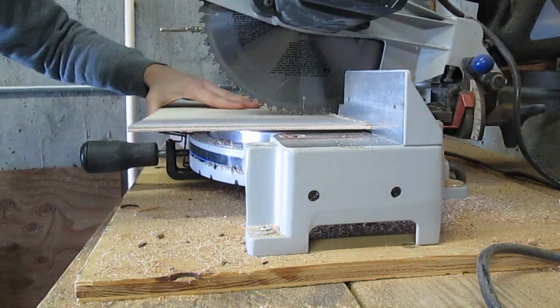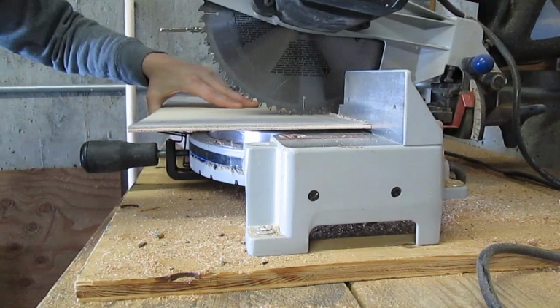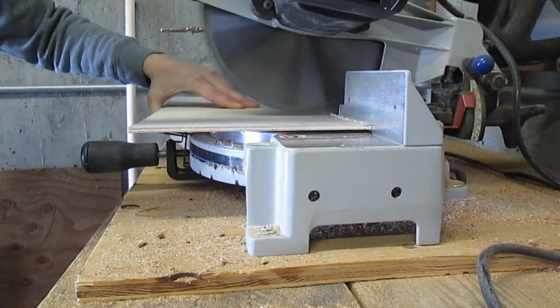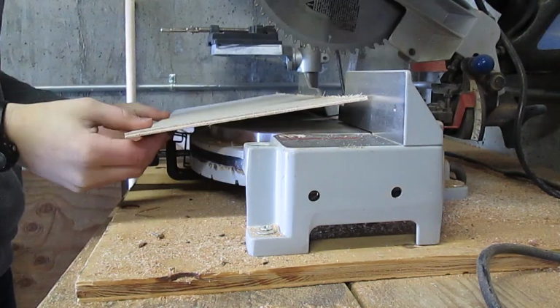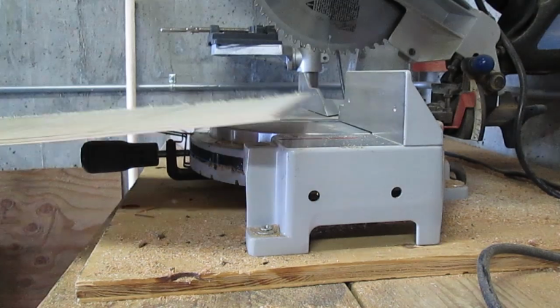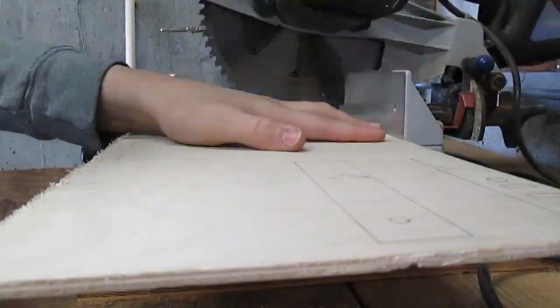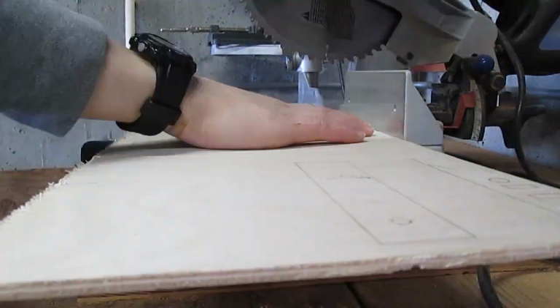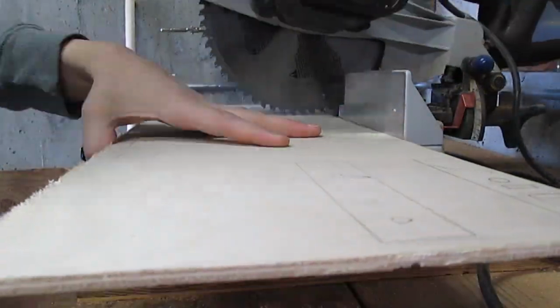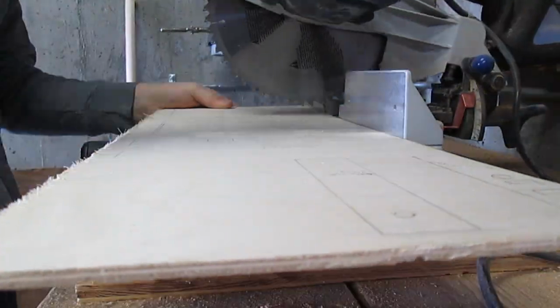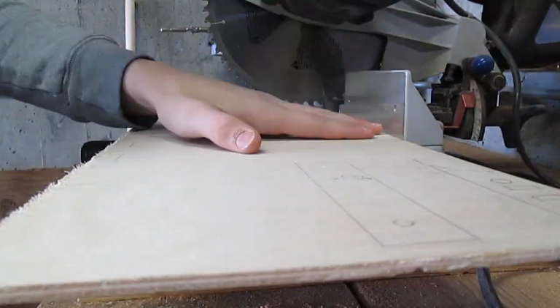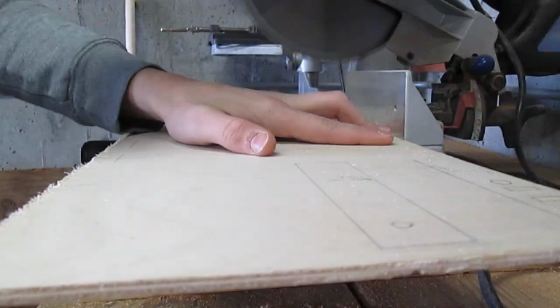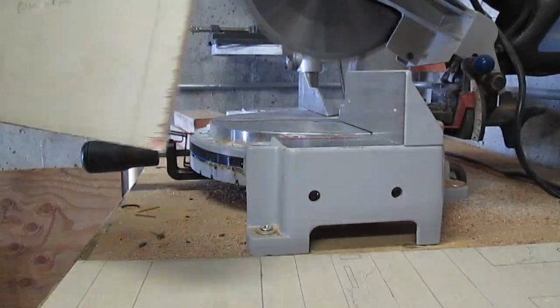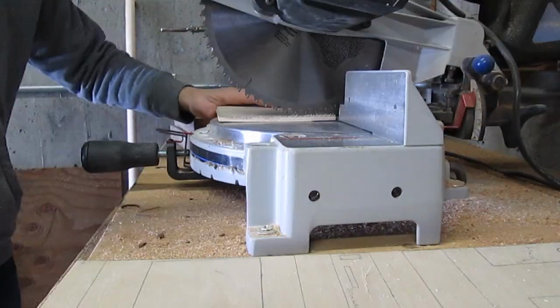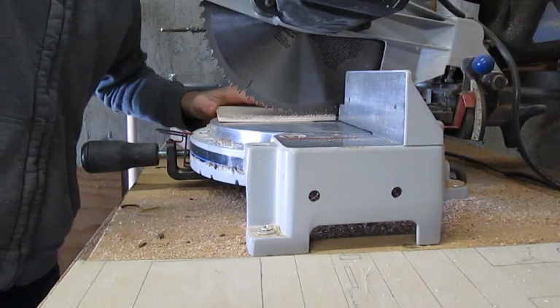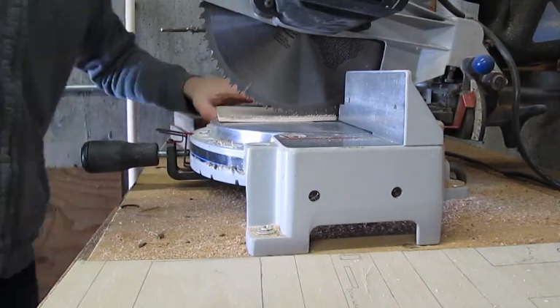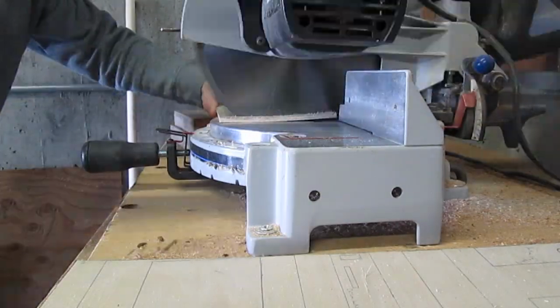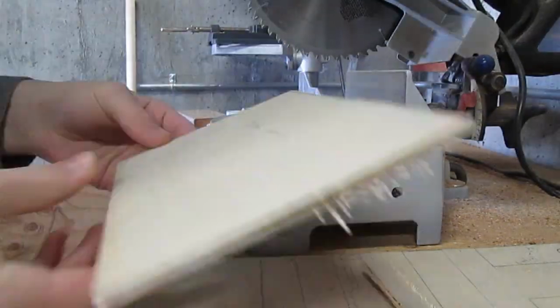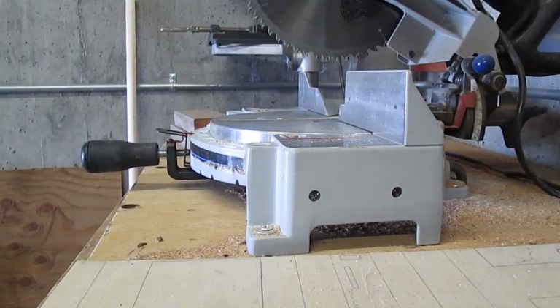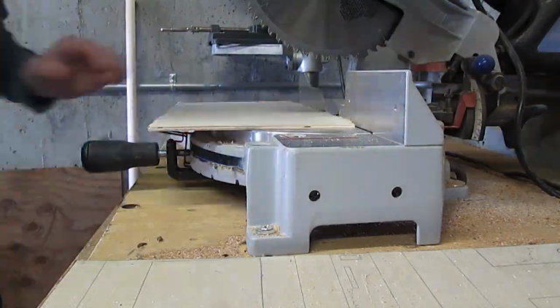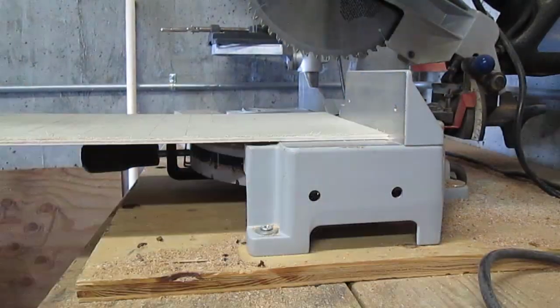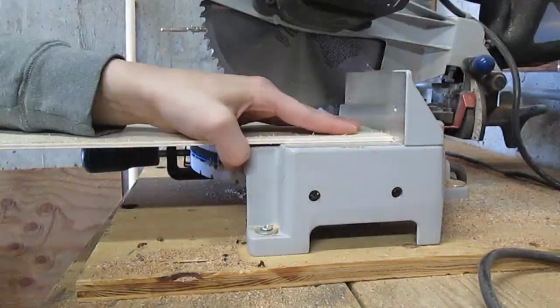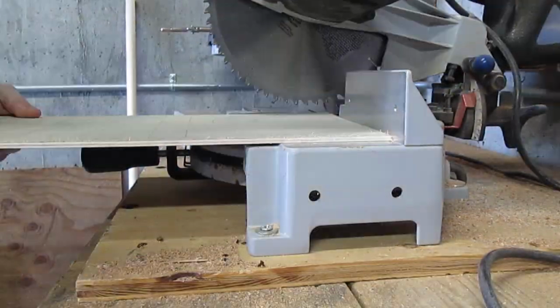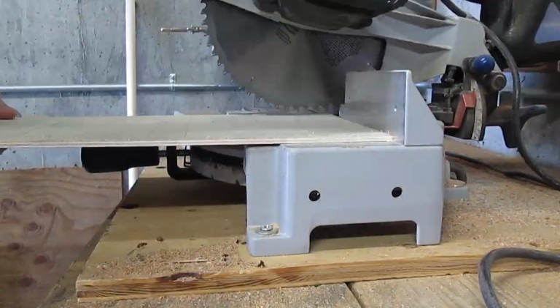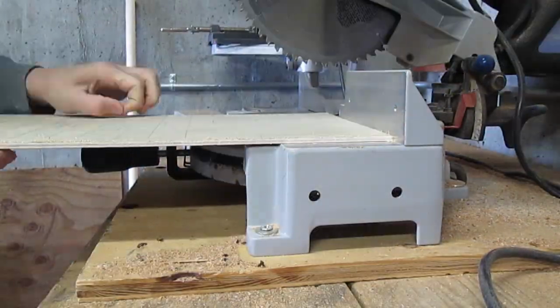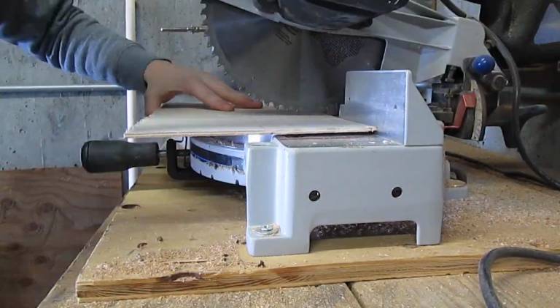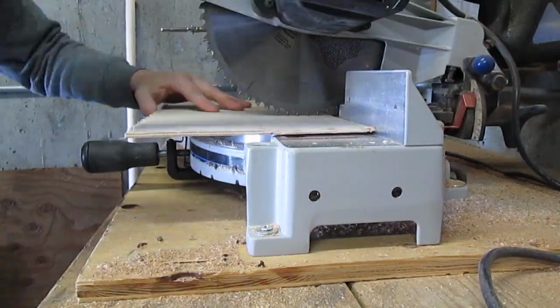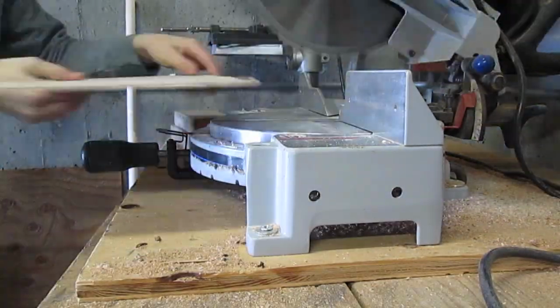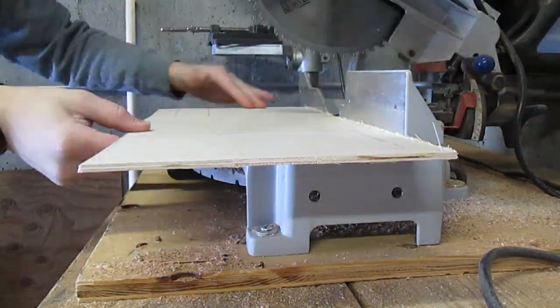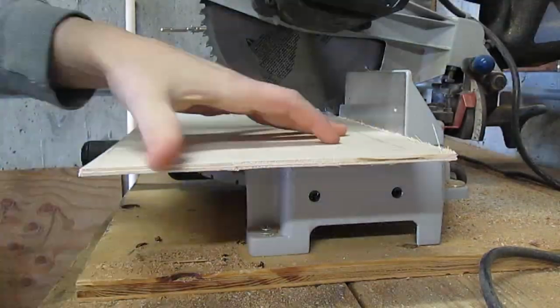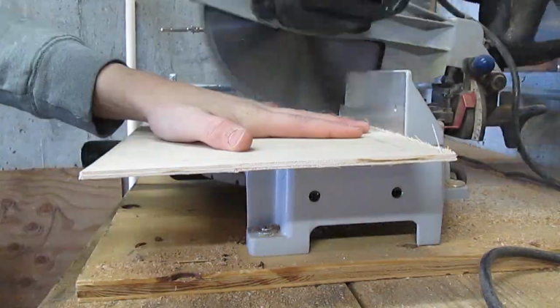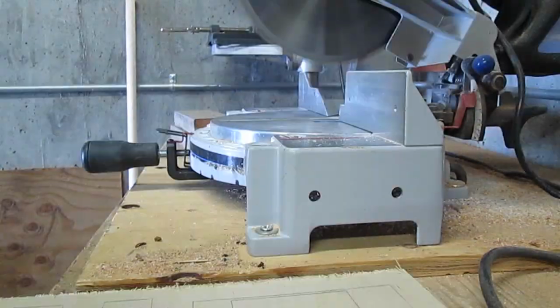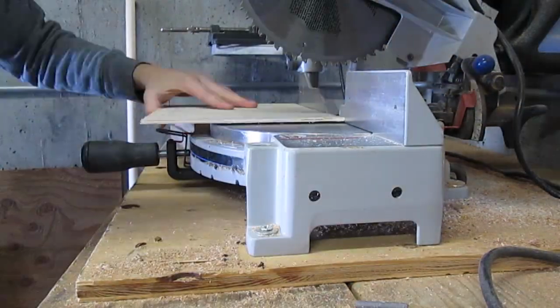Next, I will proceed to cut the plywood with this saw, making sure that I carefully follow the lines that I have marked.